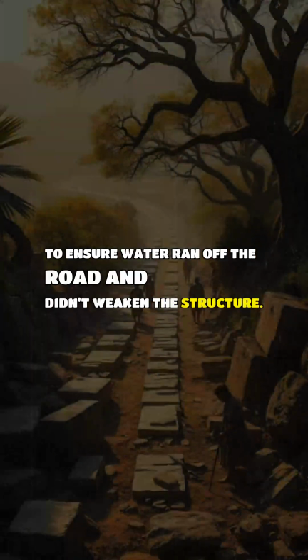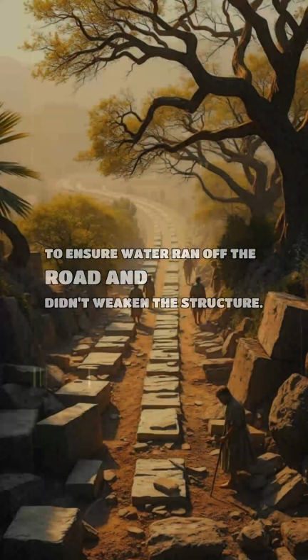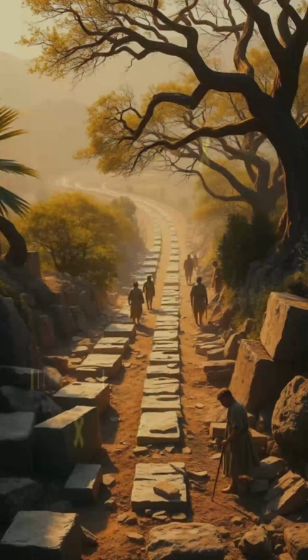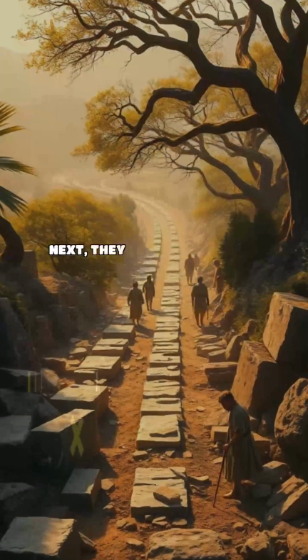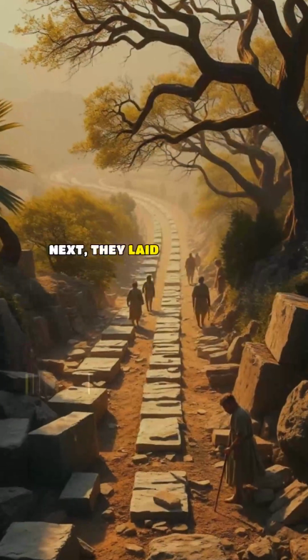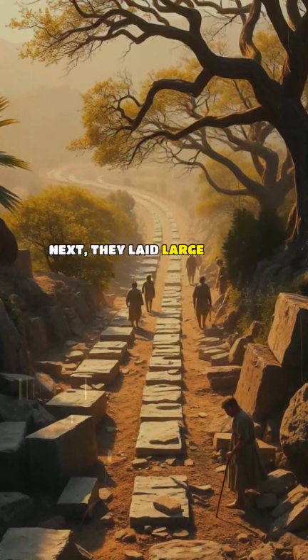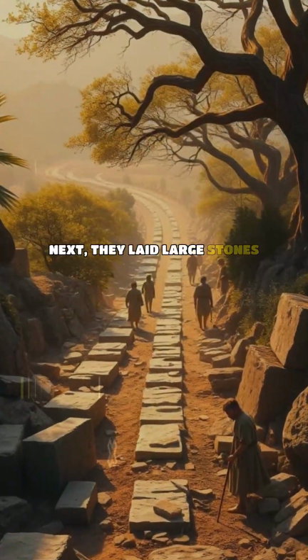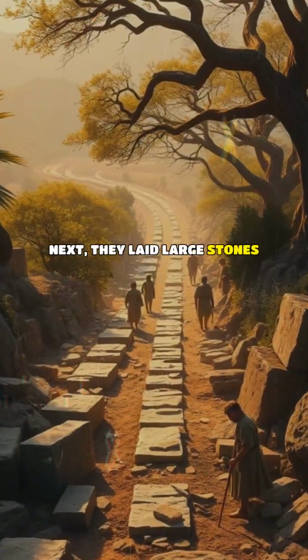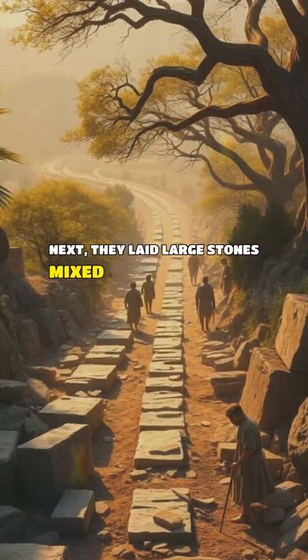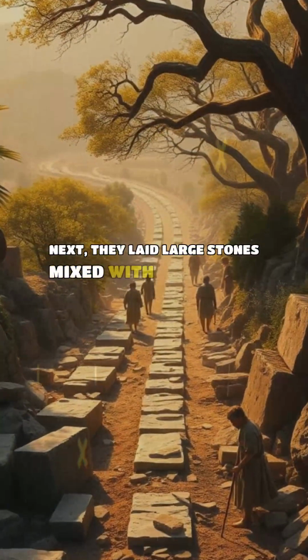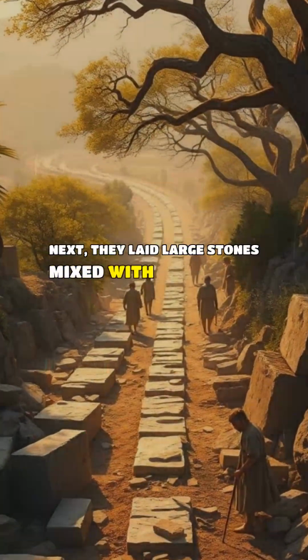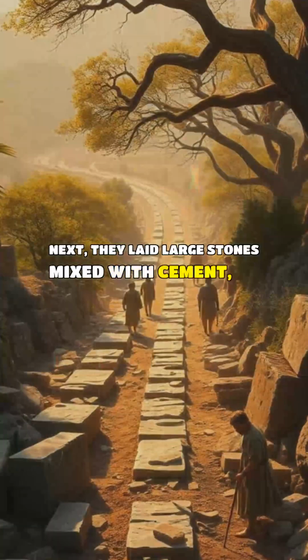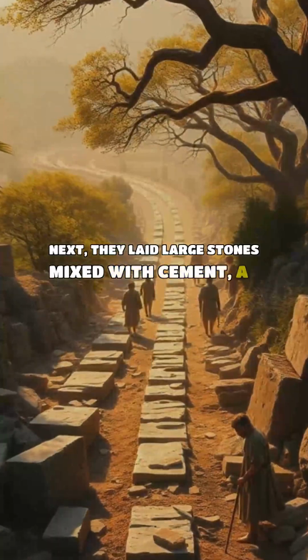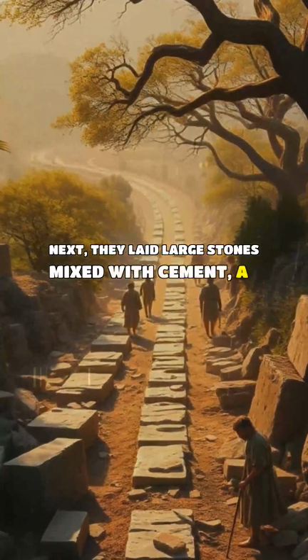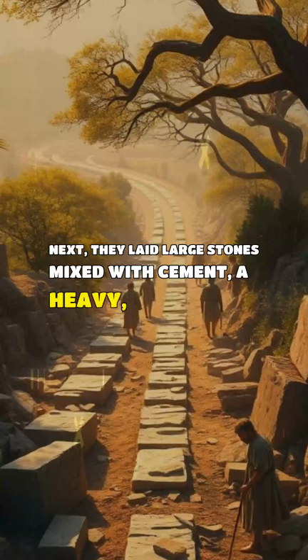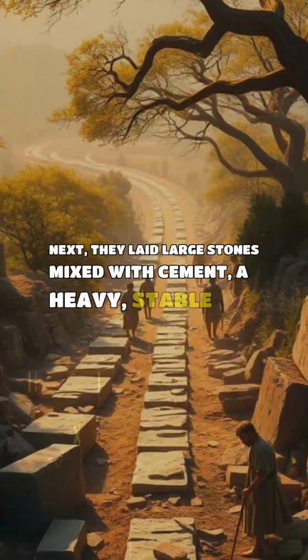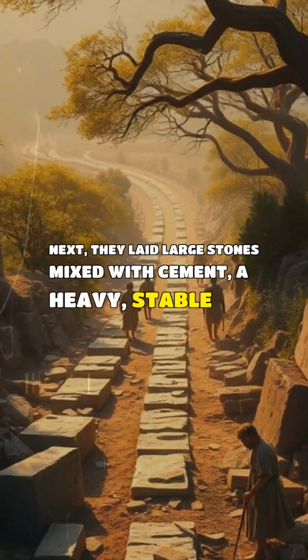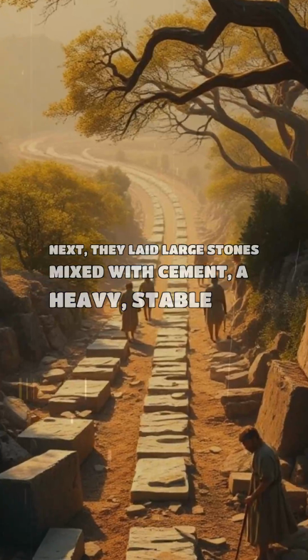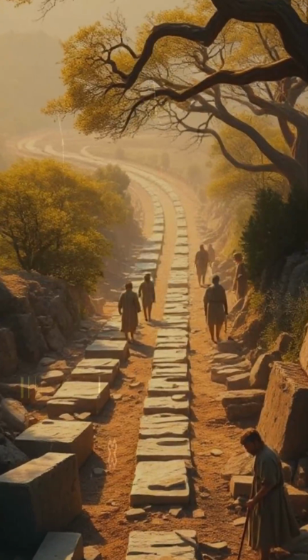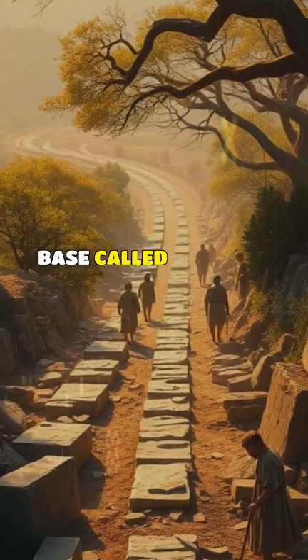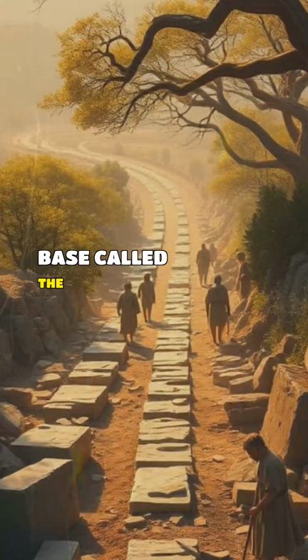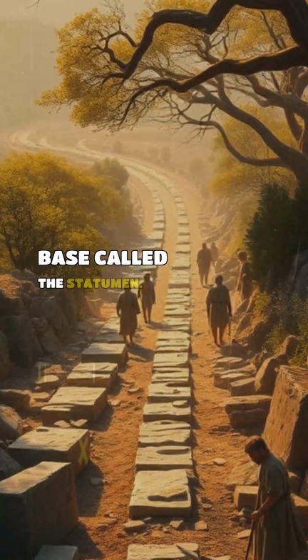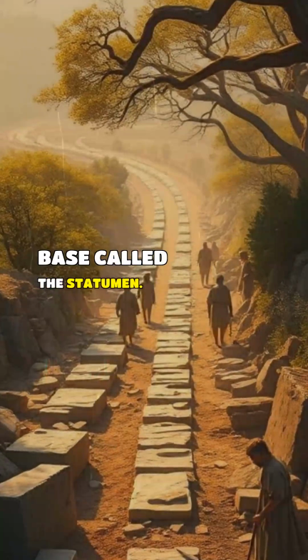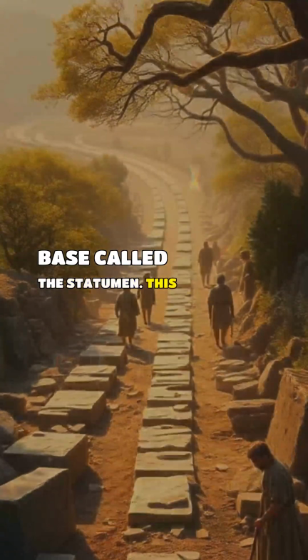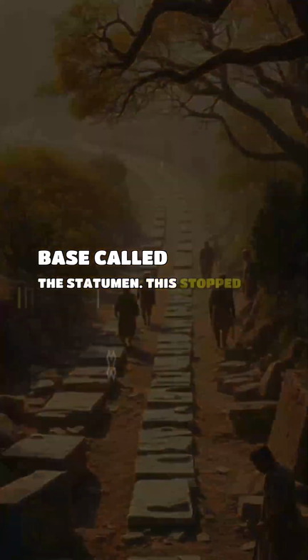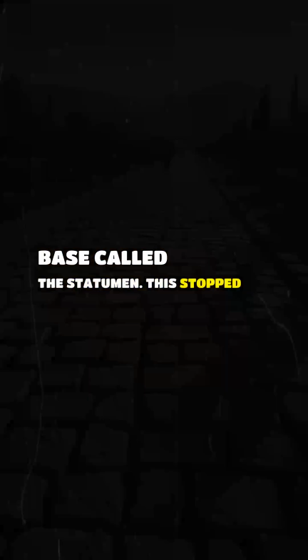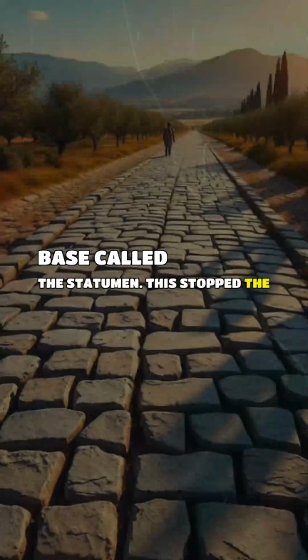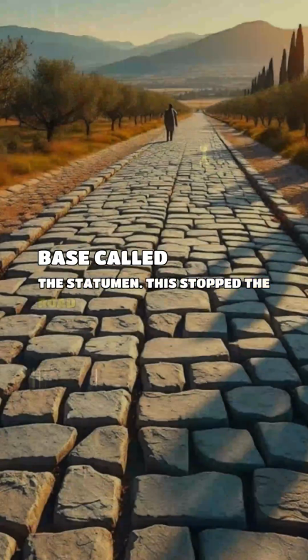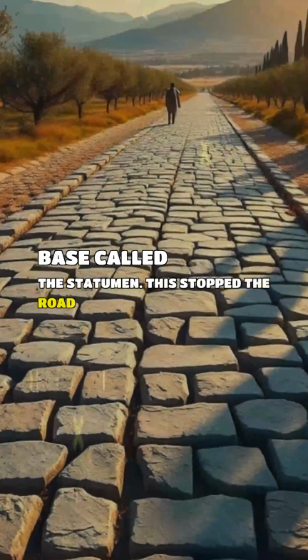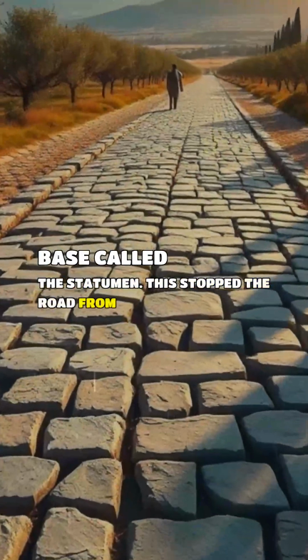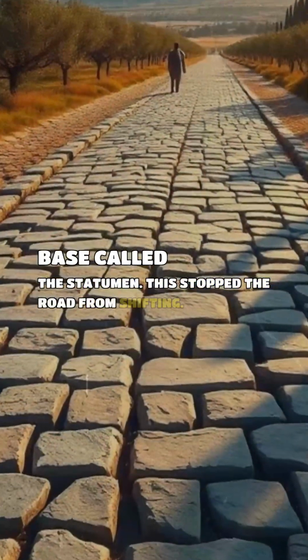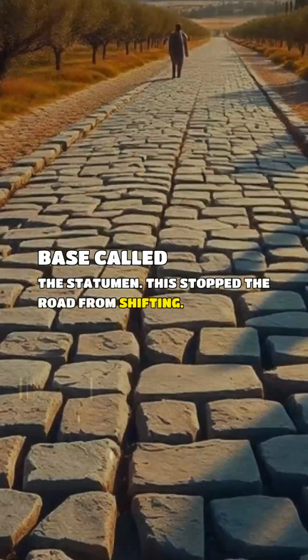Next, they laid large stones mixed with cement — a heavy, stable base called the statumen. This stopped the road from shifting.